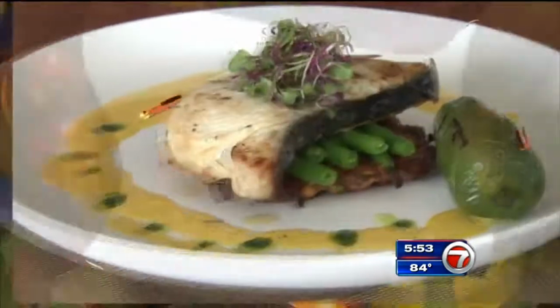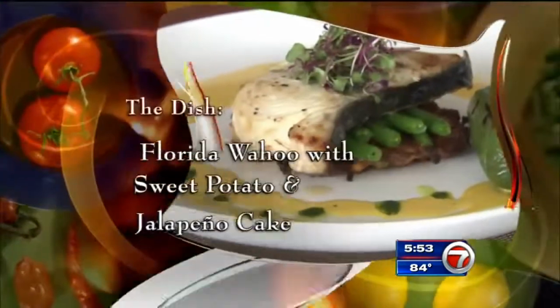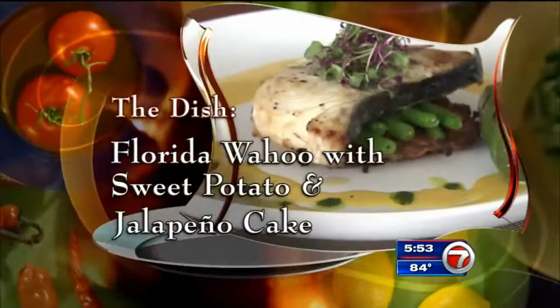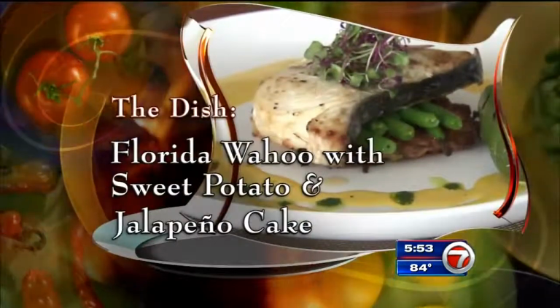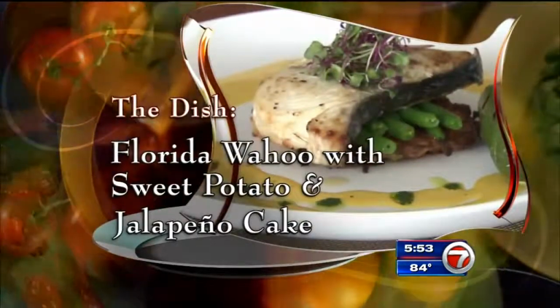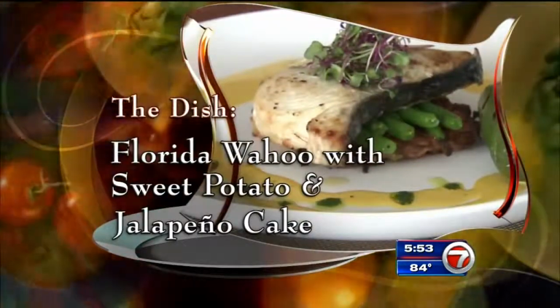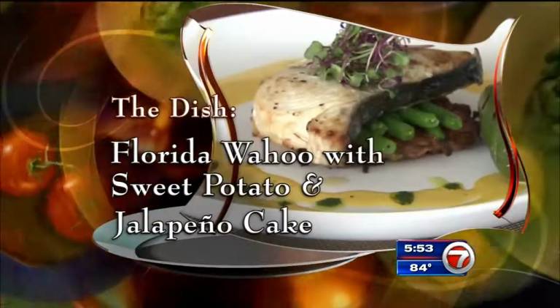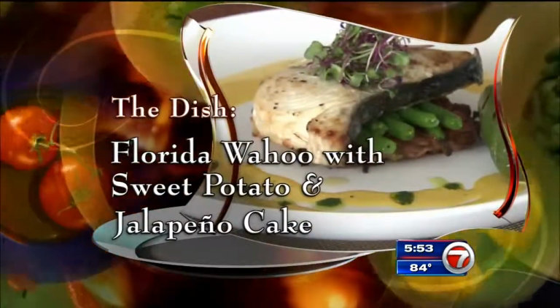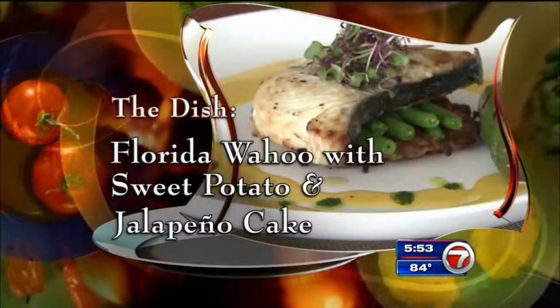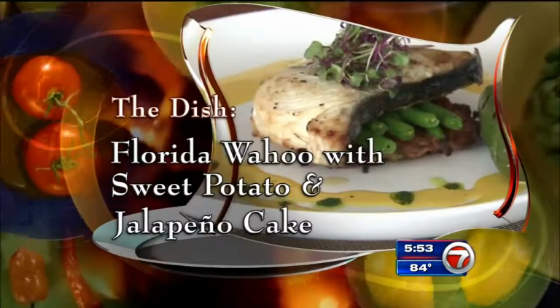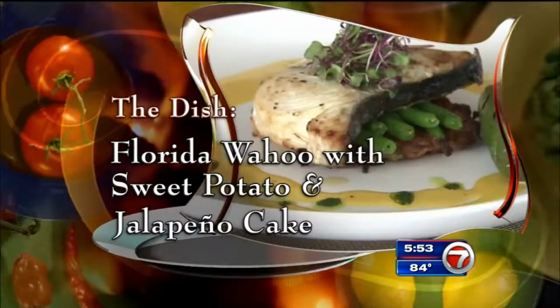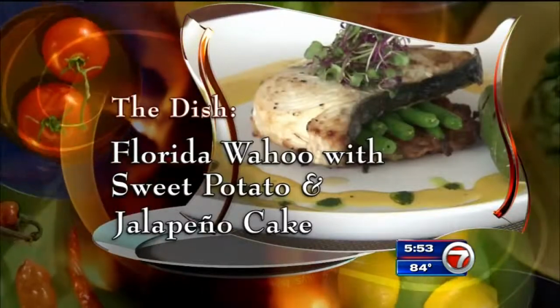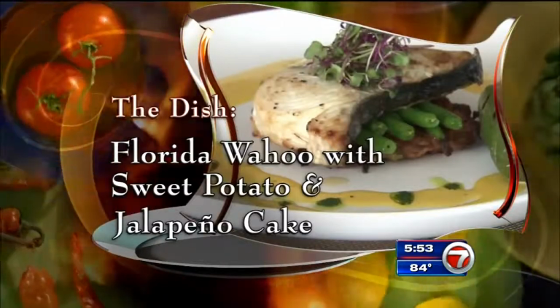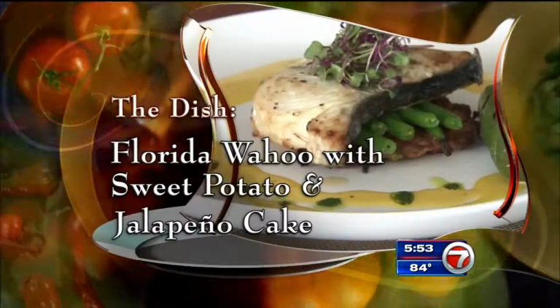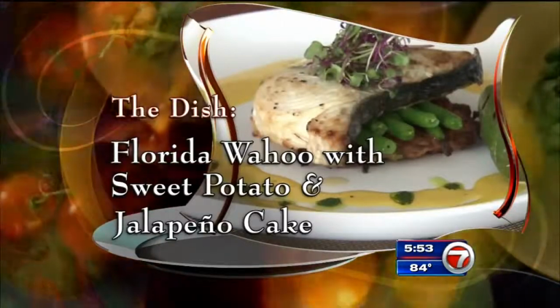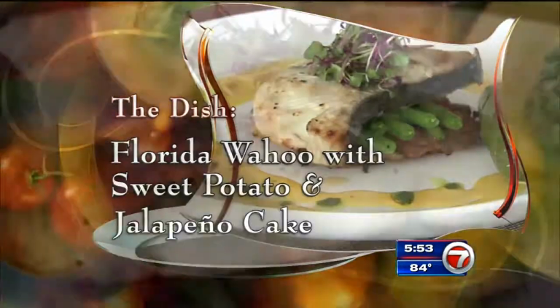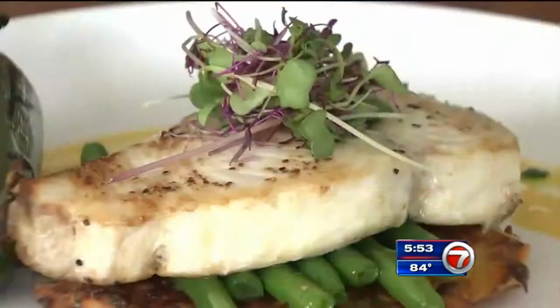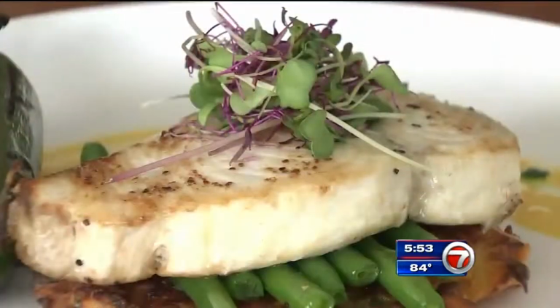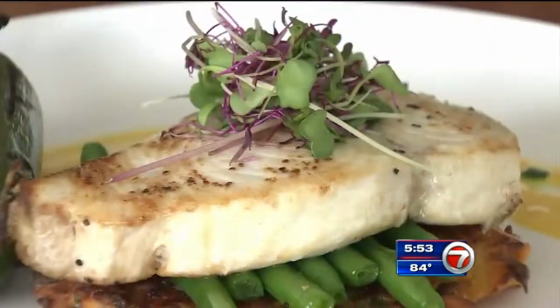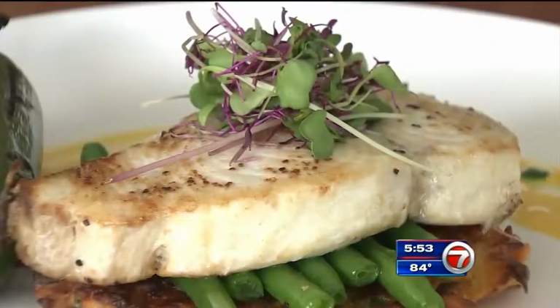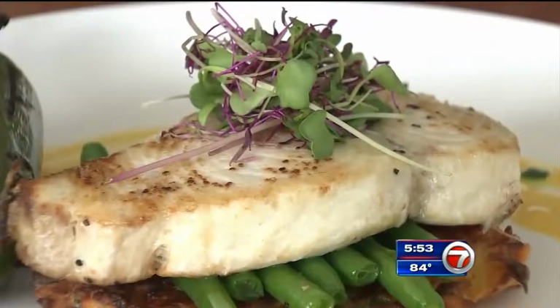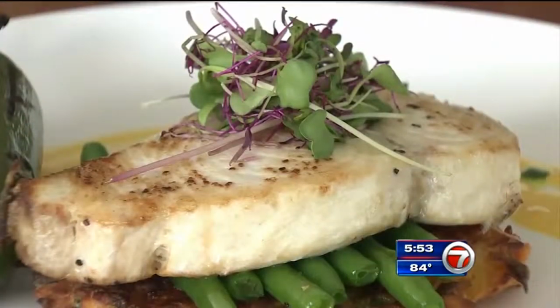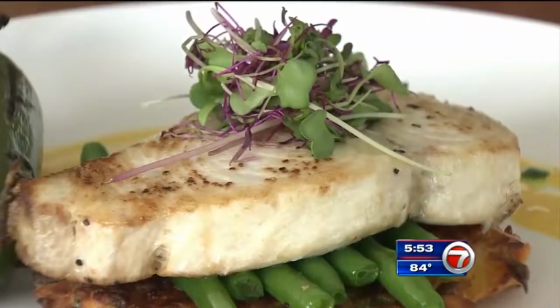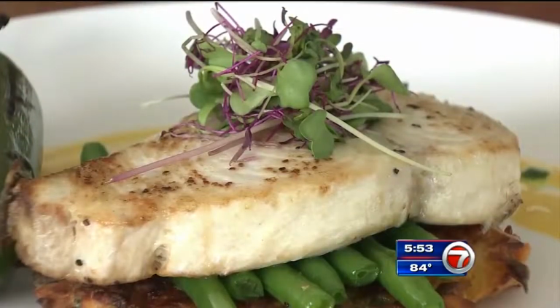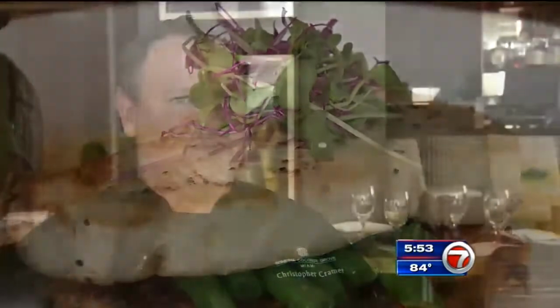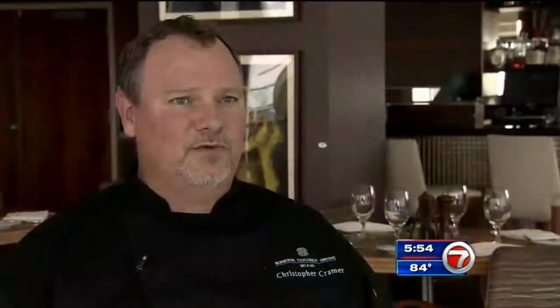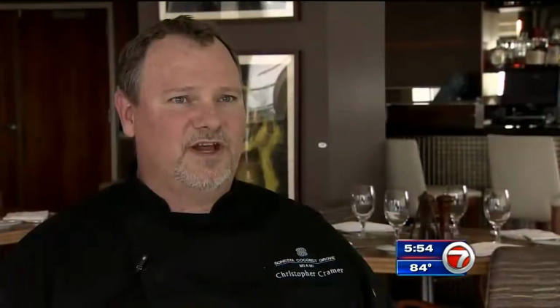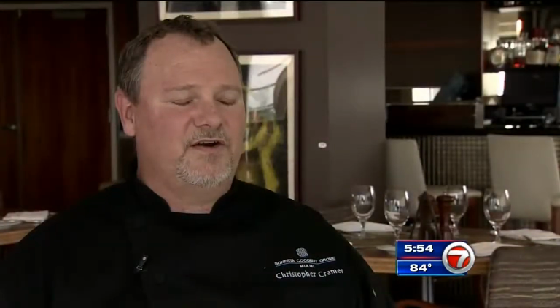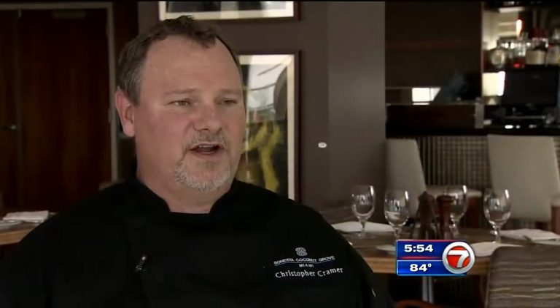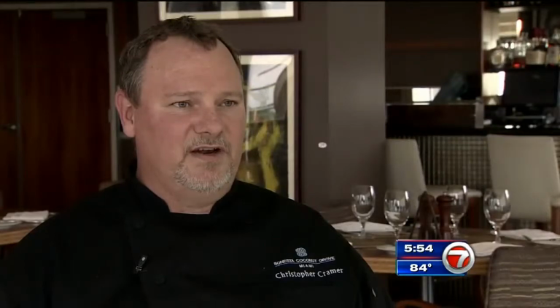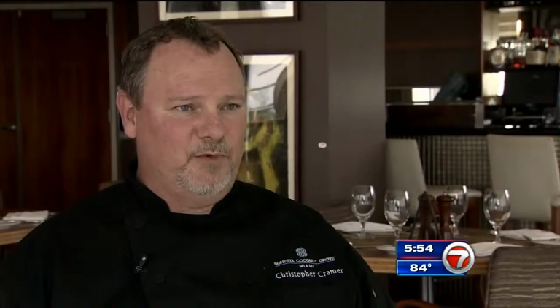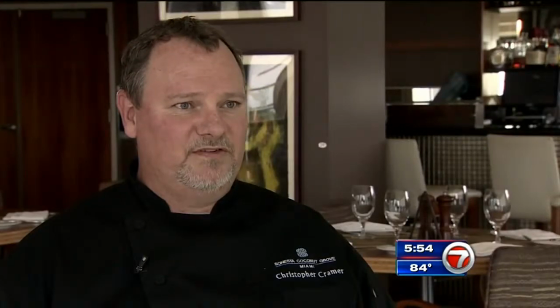Florida Wahoo with sweet potato and jalapeño cake. And I think there's a pleasant surprise — so tender and moist.